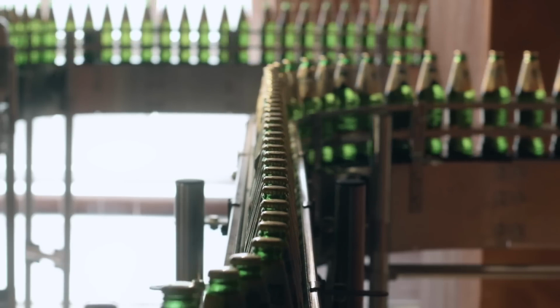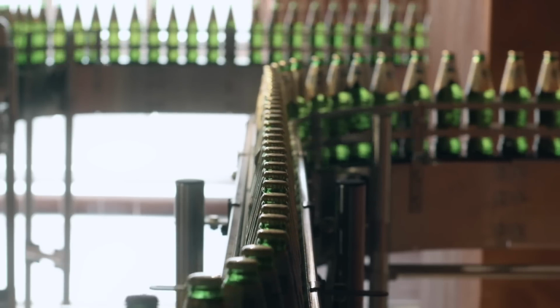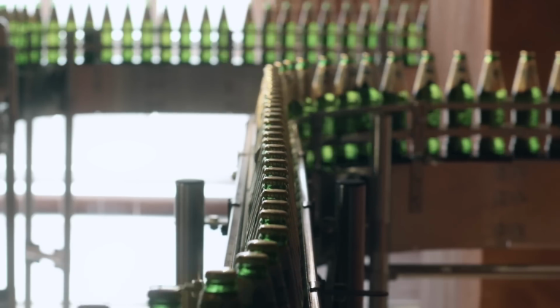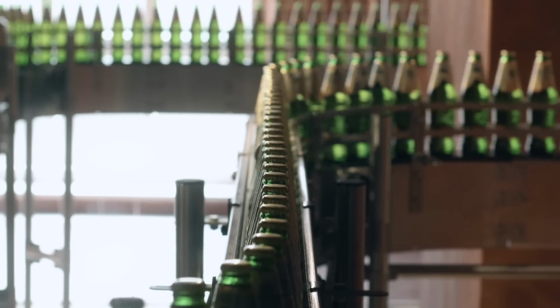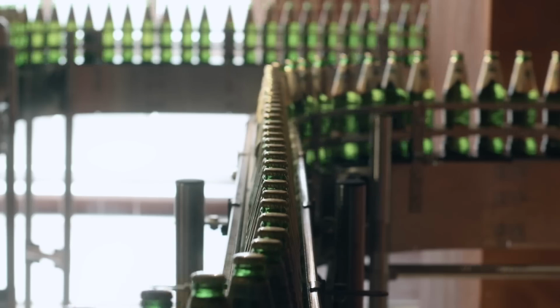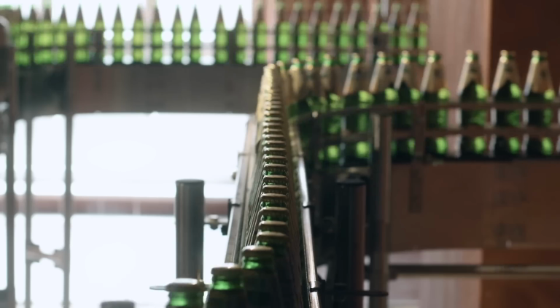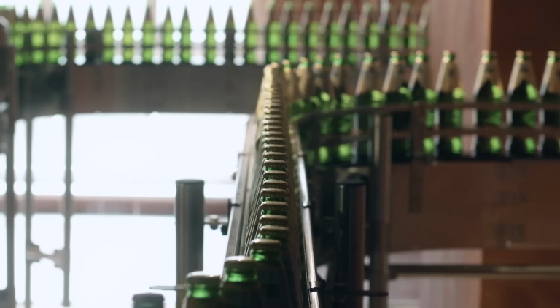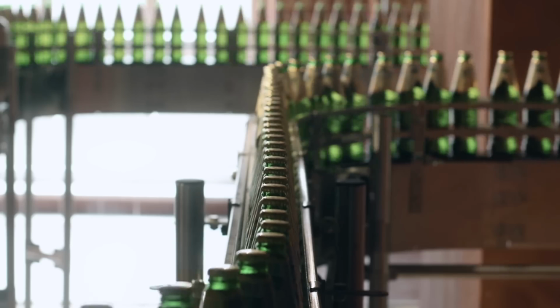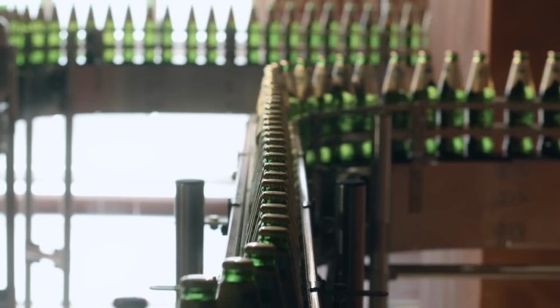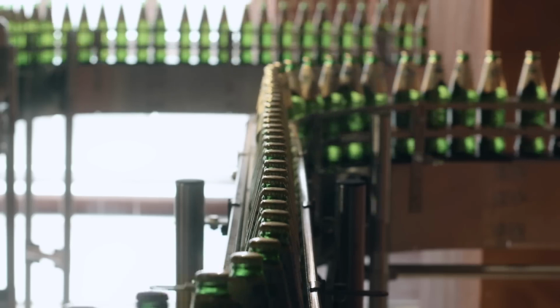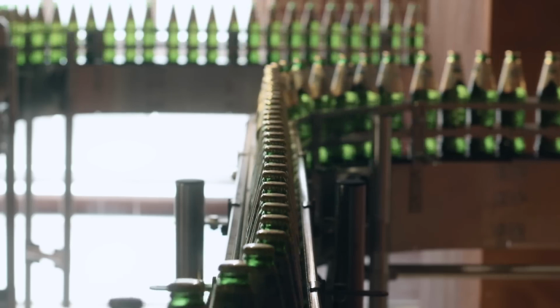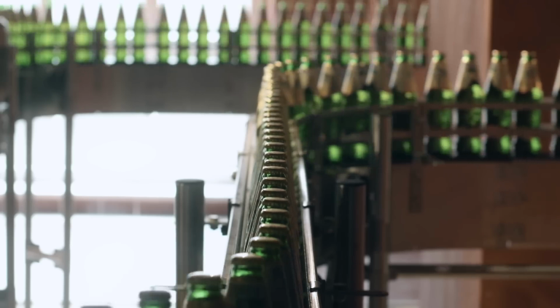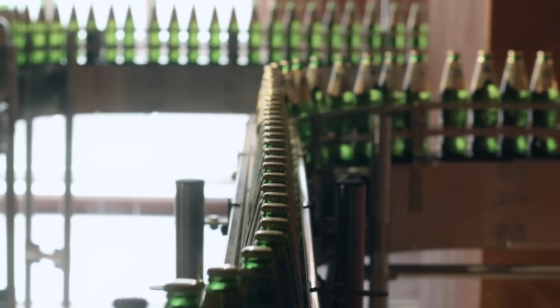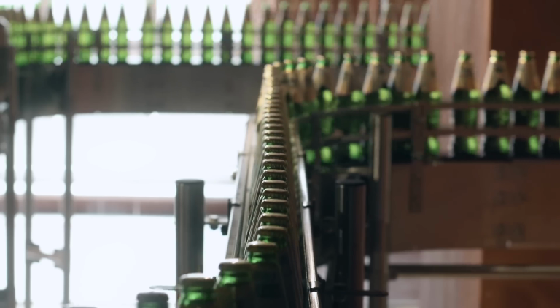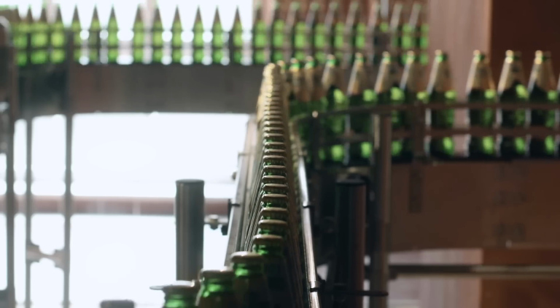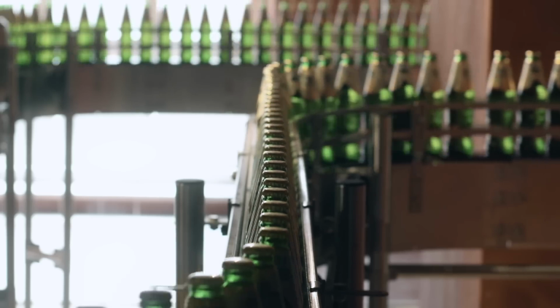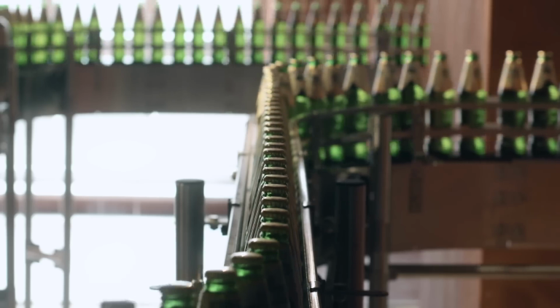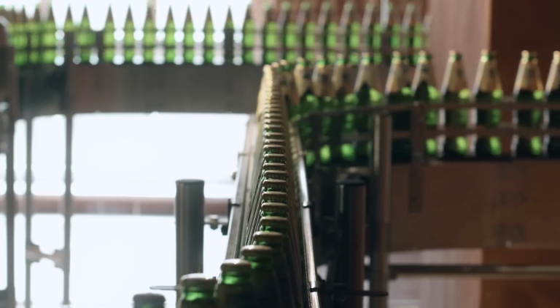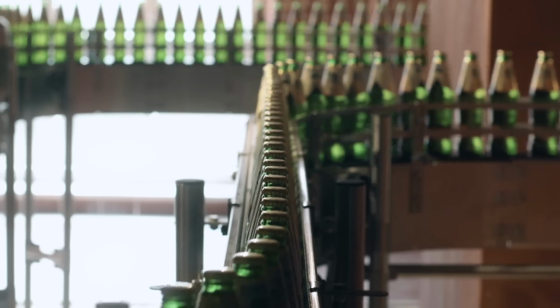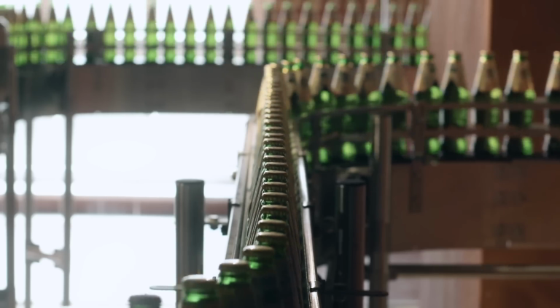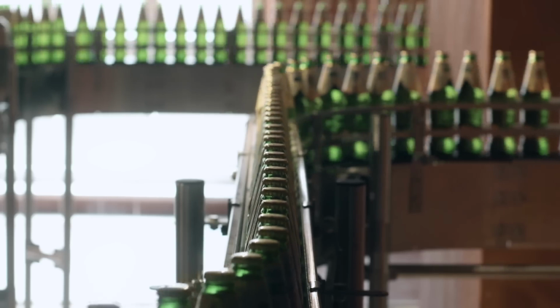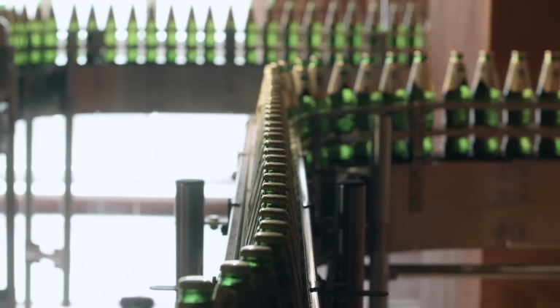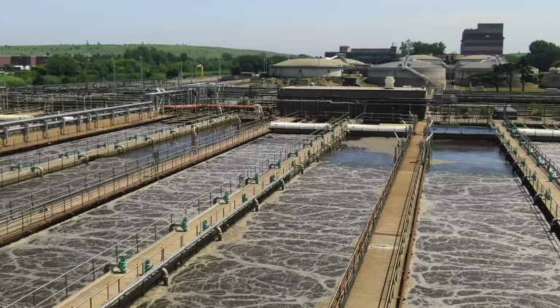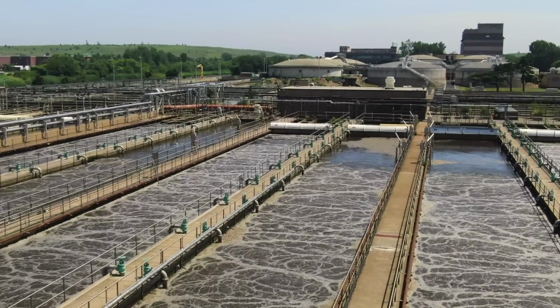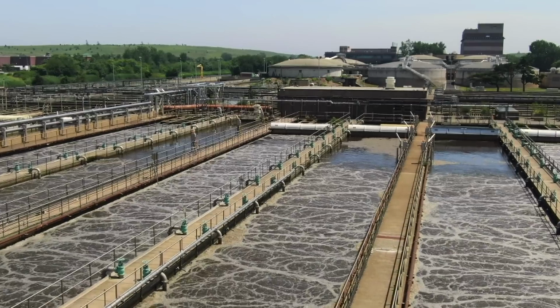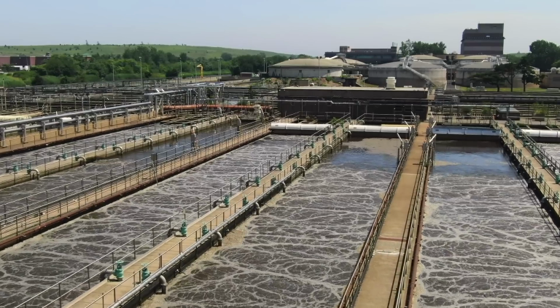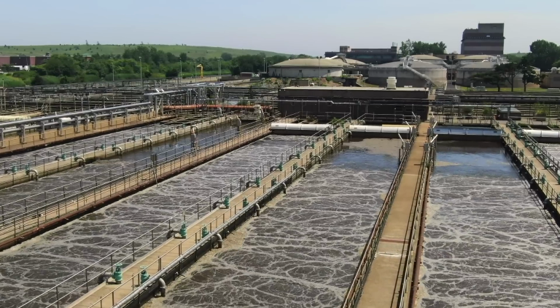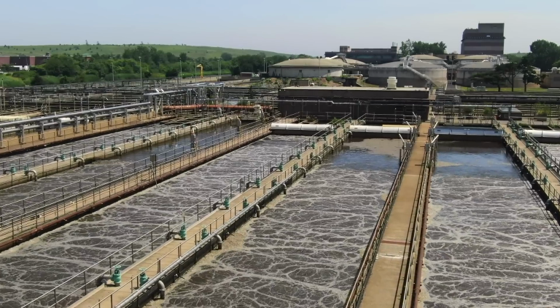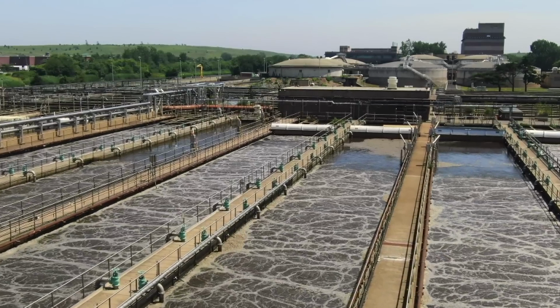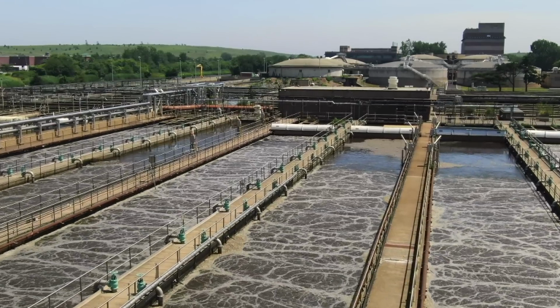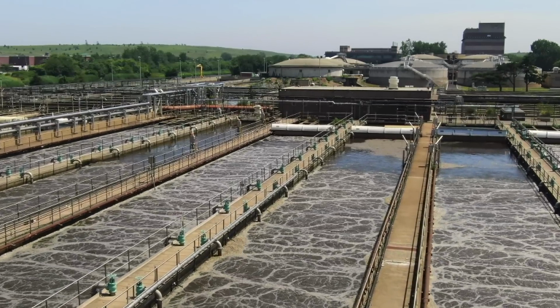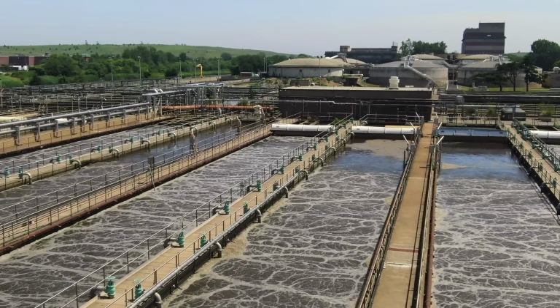Additional applications include industrial process water, raw water influent and filtration, and wastewater effluent applications.